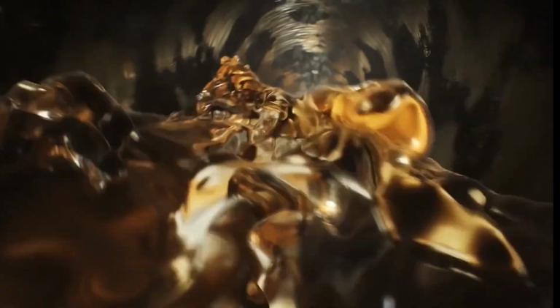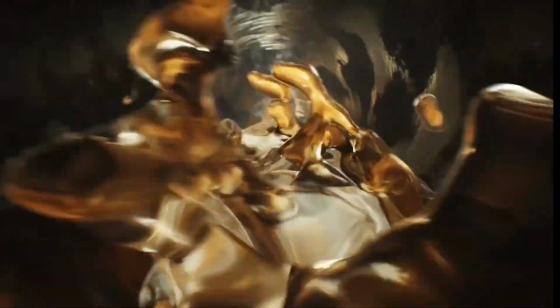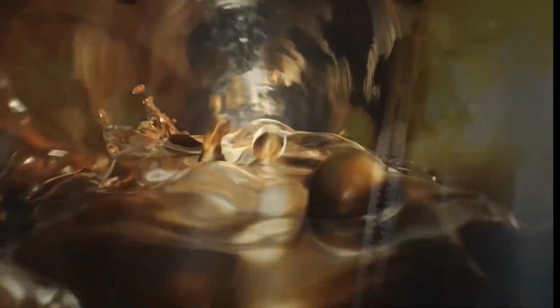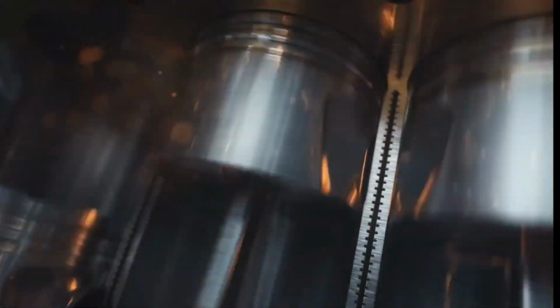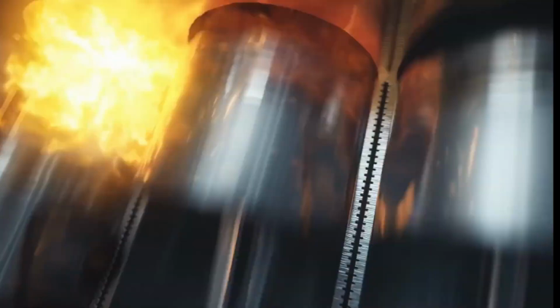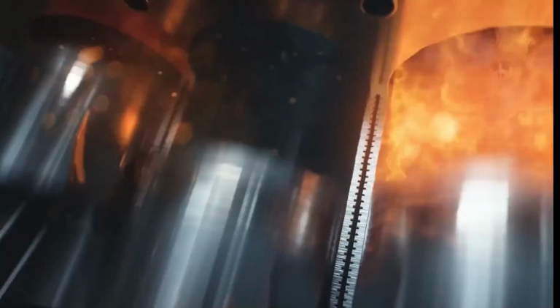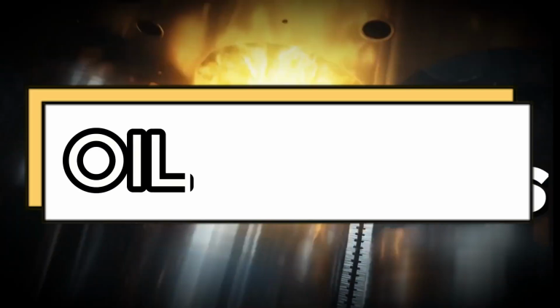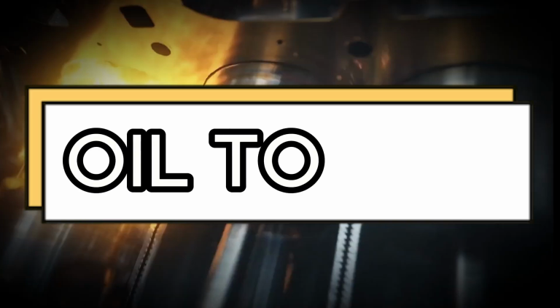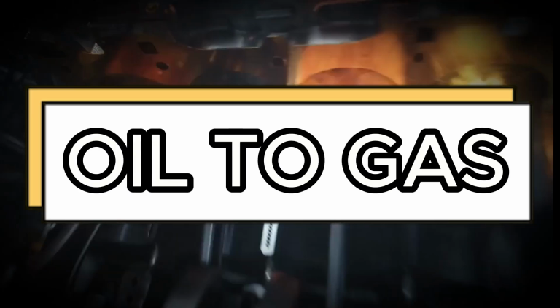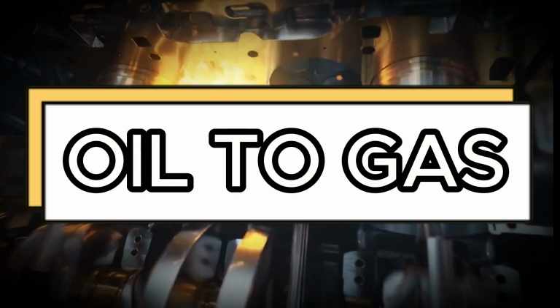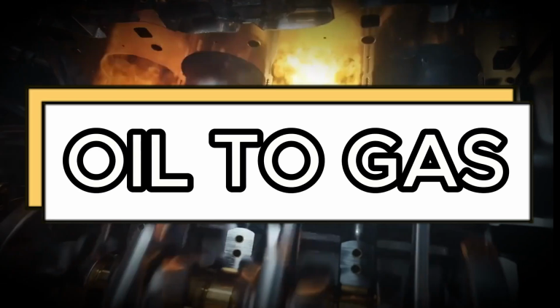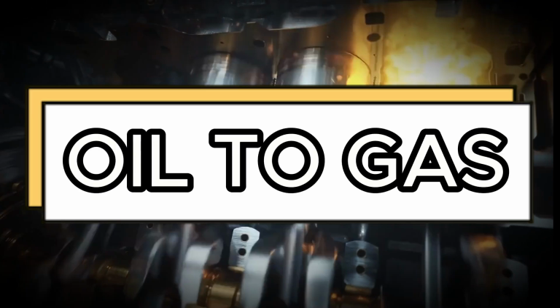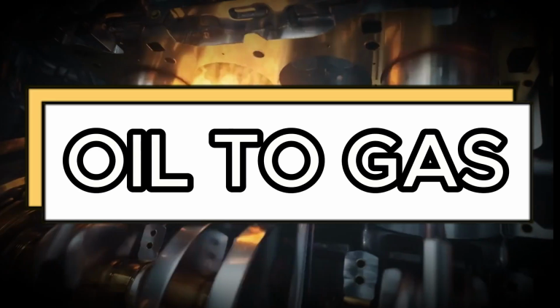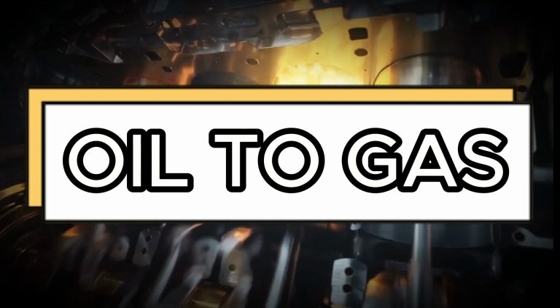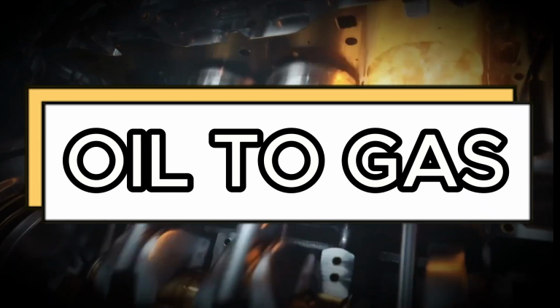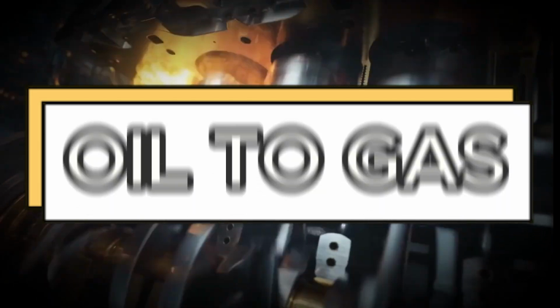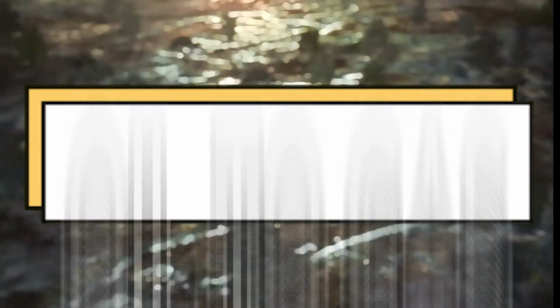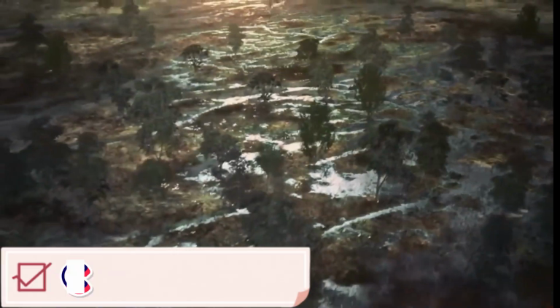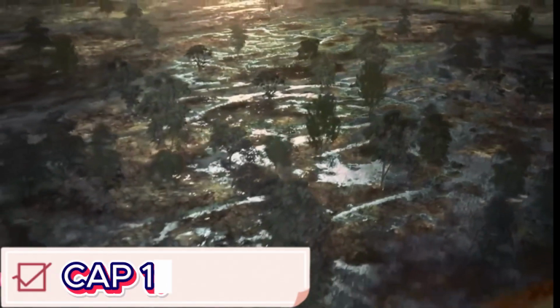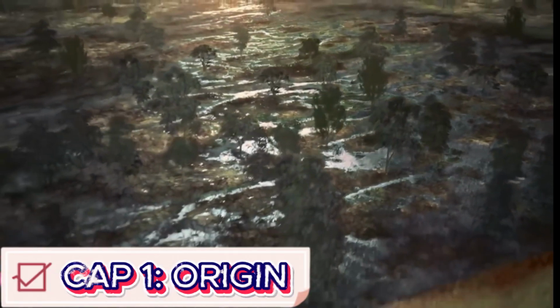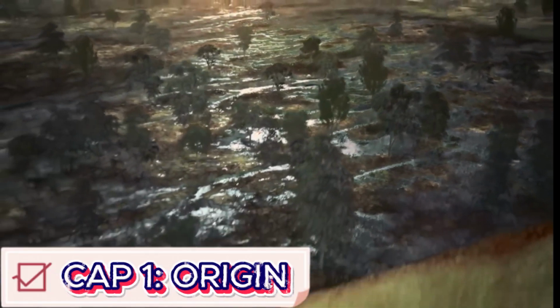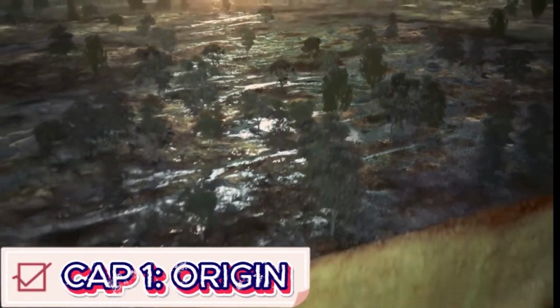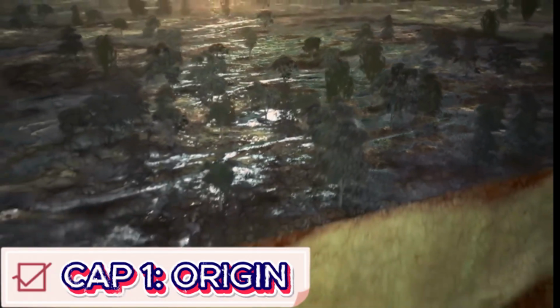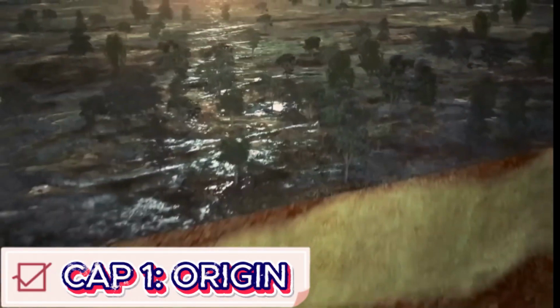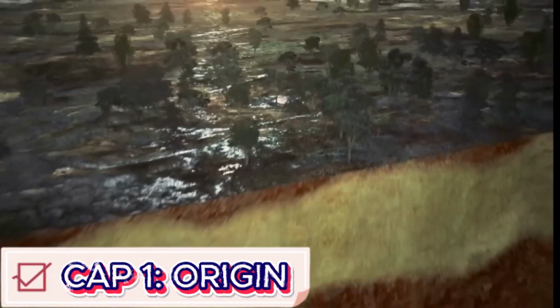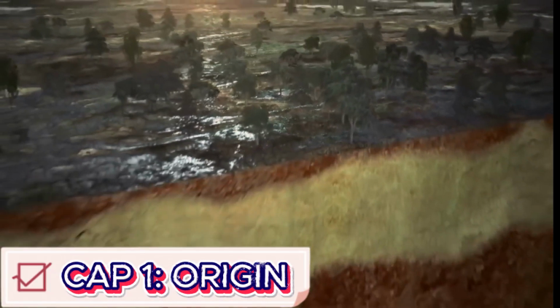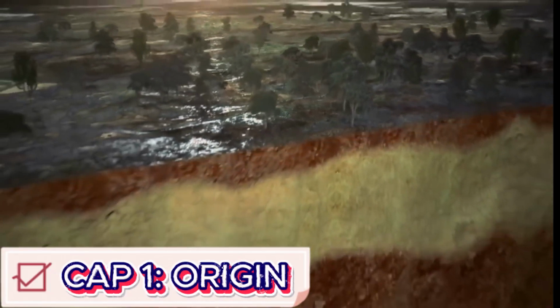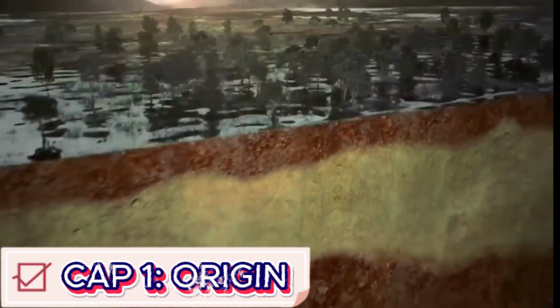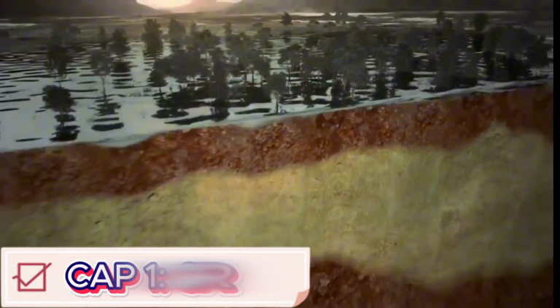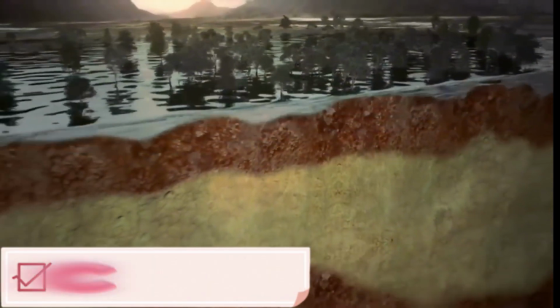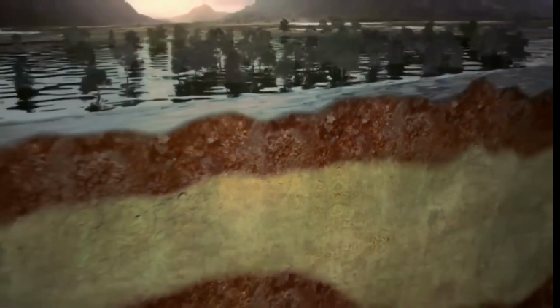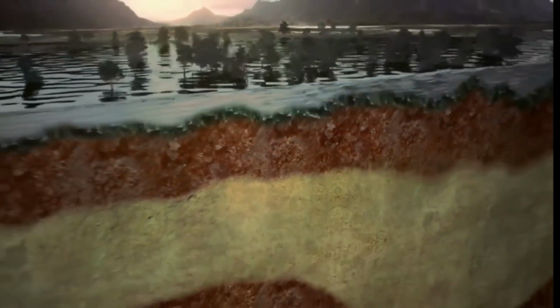To find out, let's travel to the United States, the world's leading gasoline producer, and take a closer look at the process.